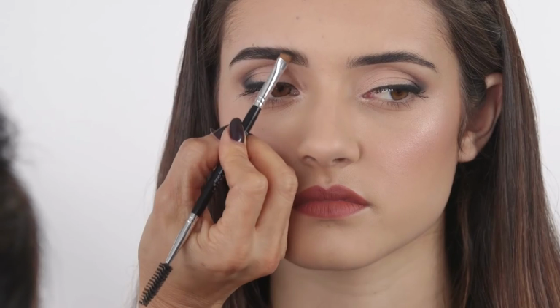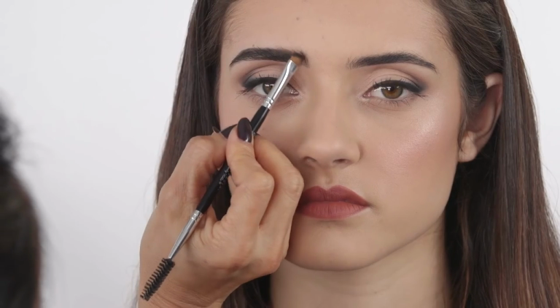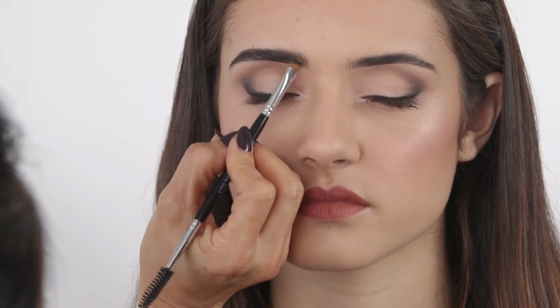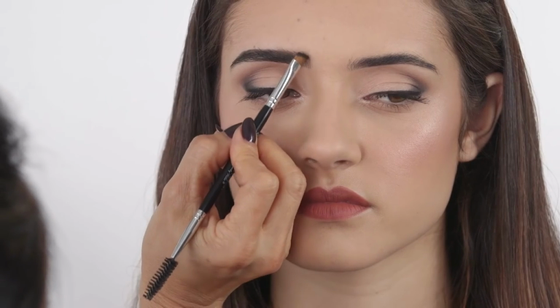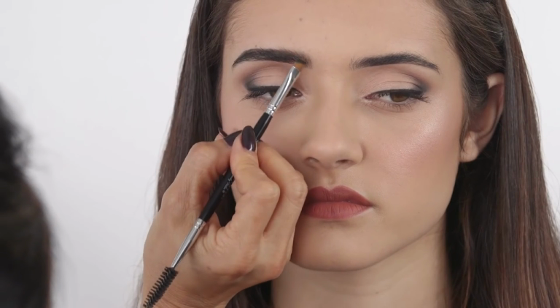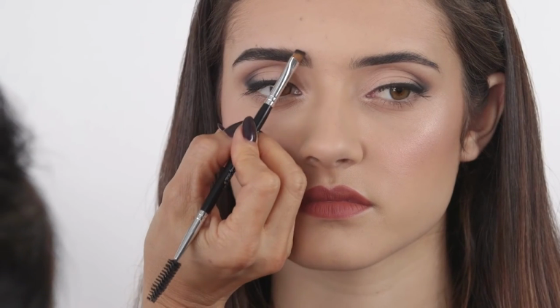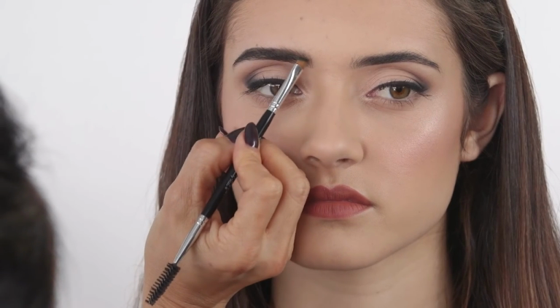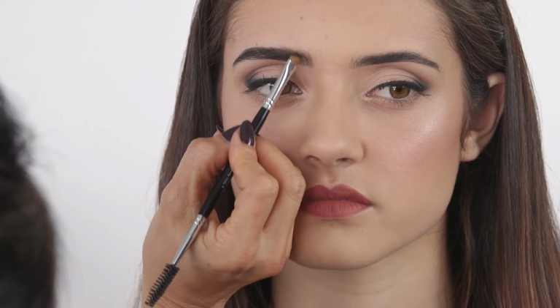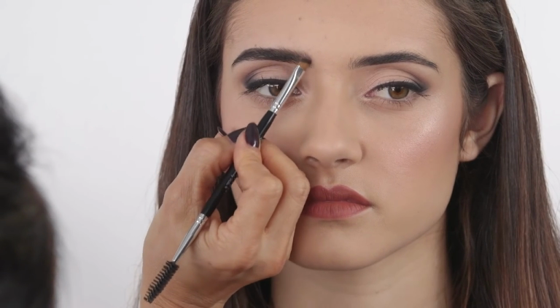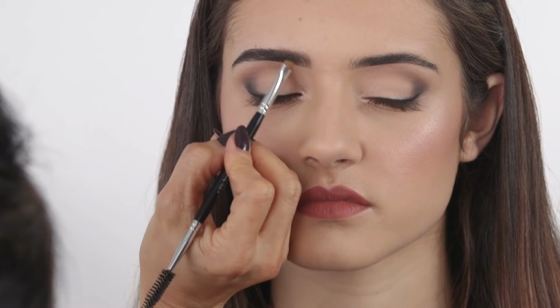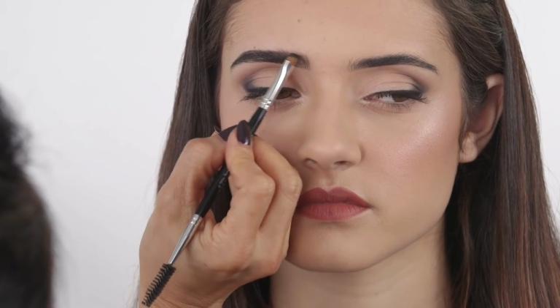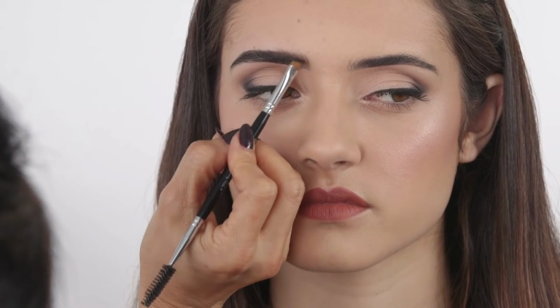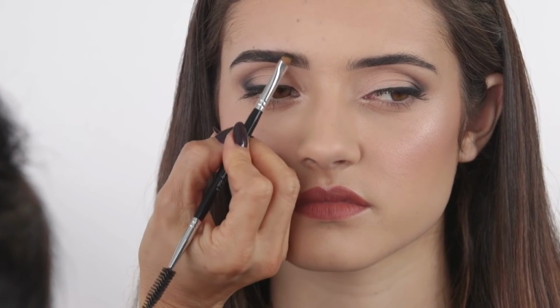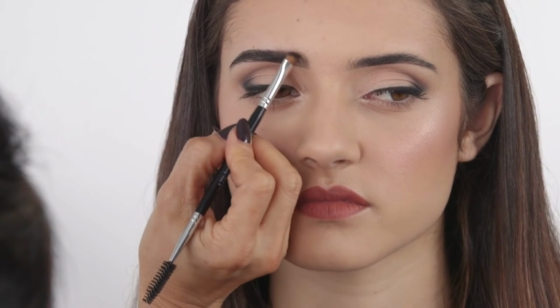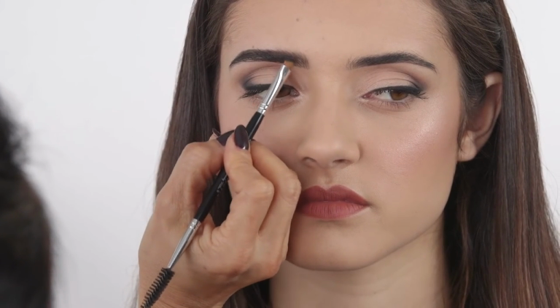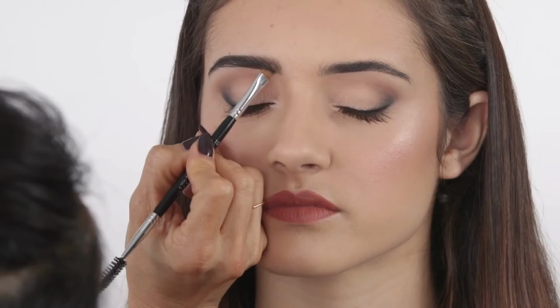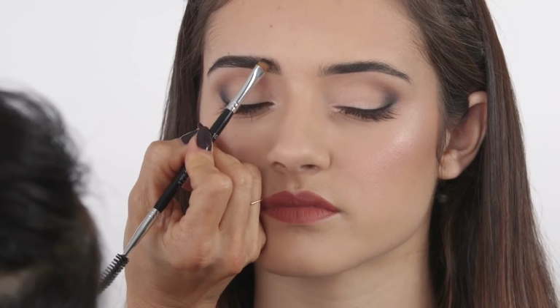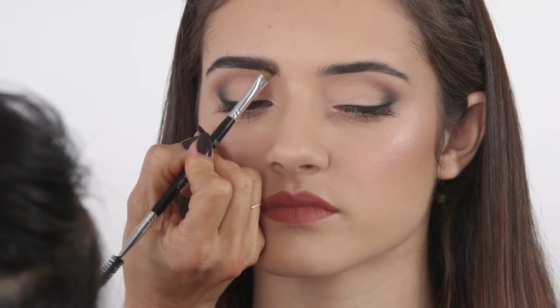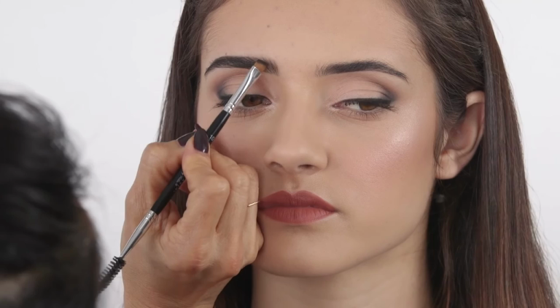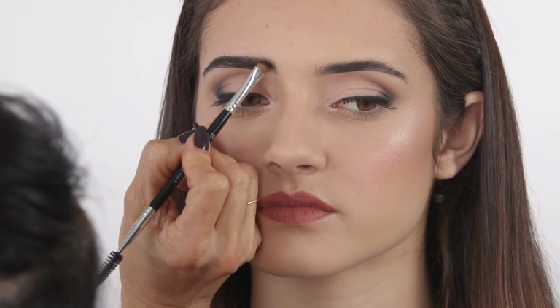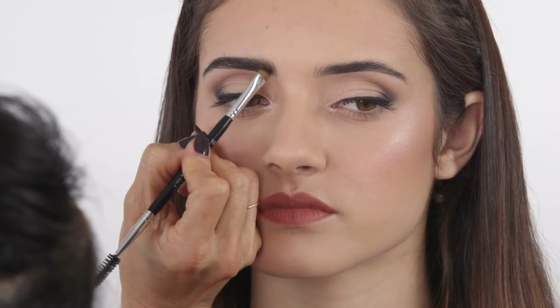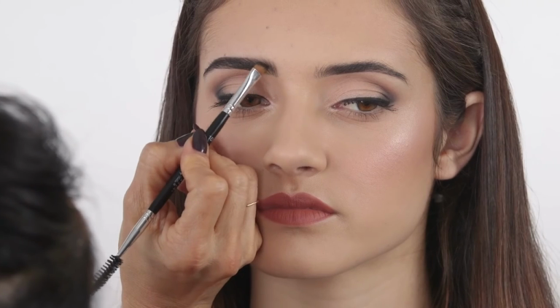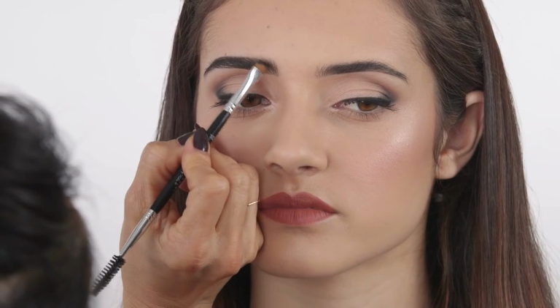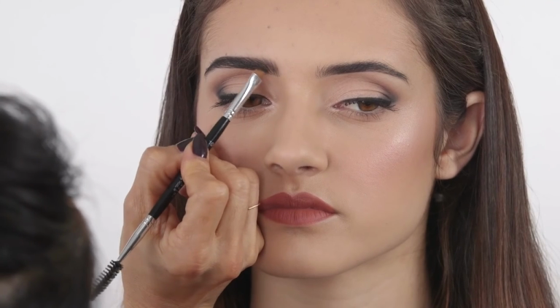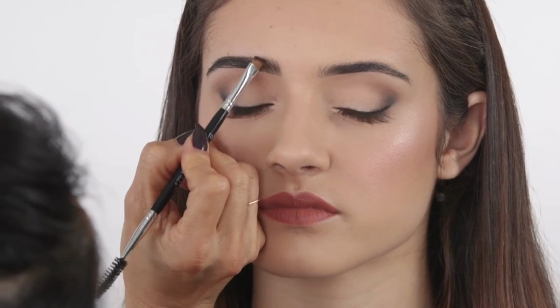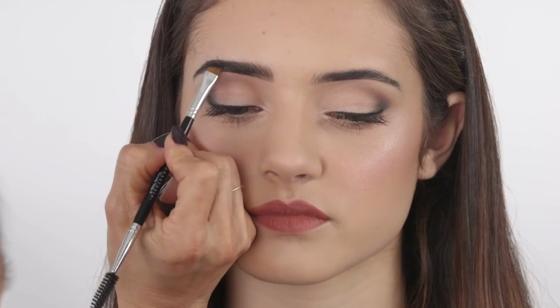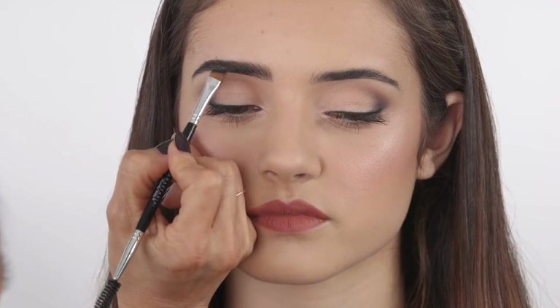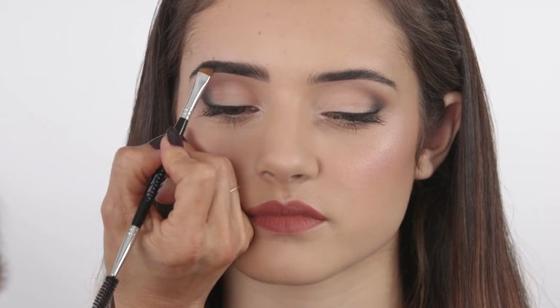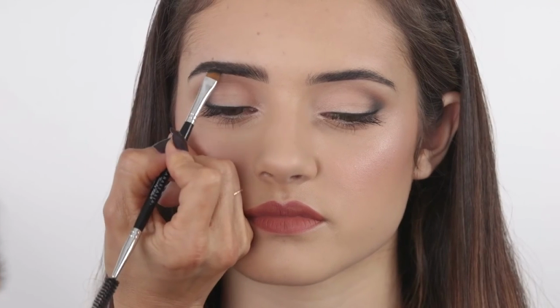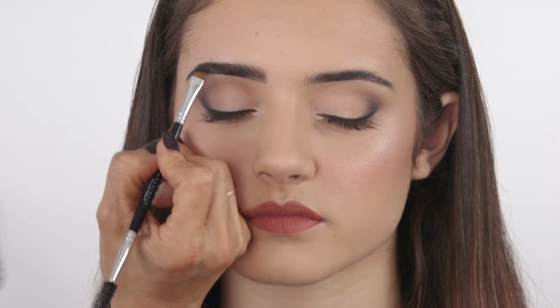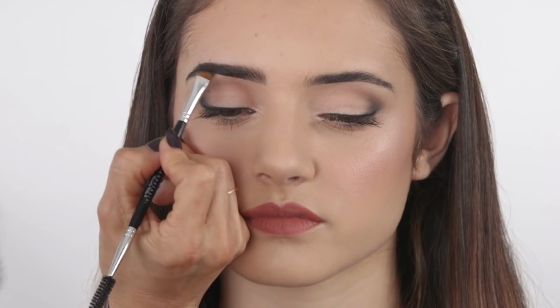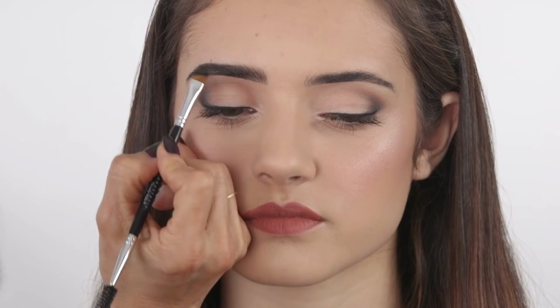Continue to apply Brow Powder Duo in areas that are sparse until you are able to achieve the desired structured brow you are creating.